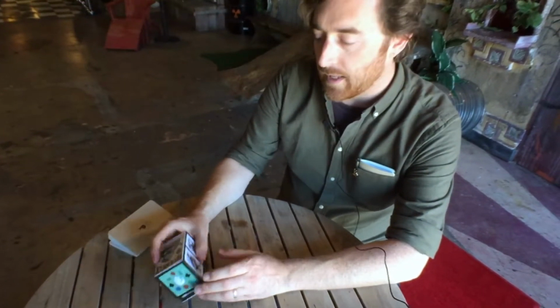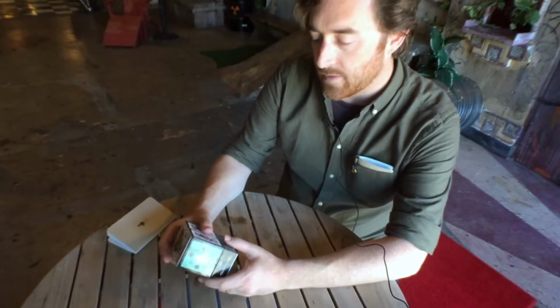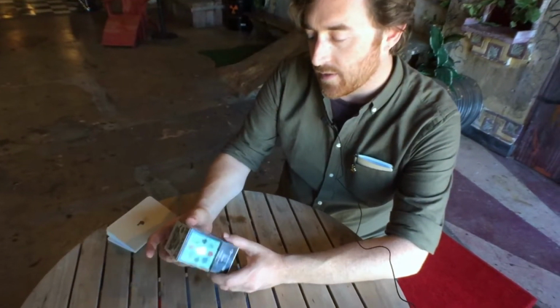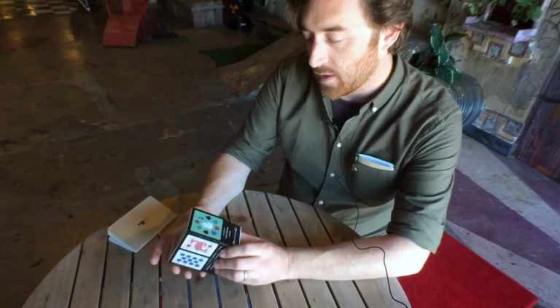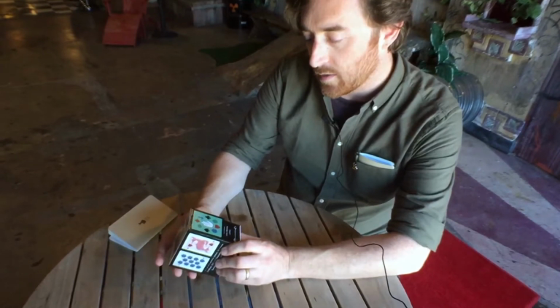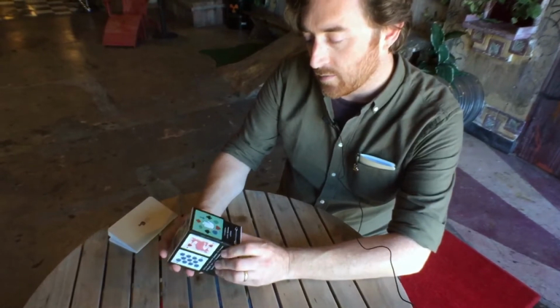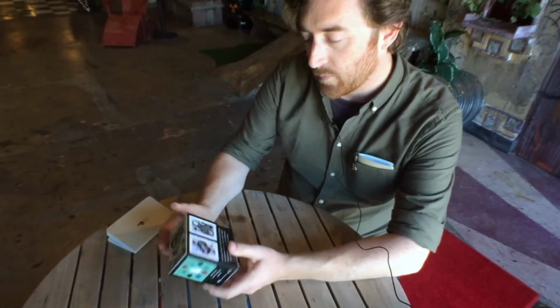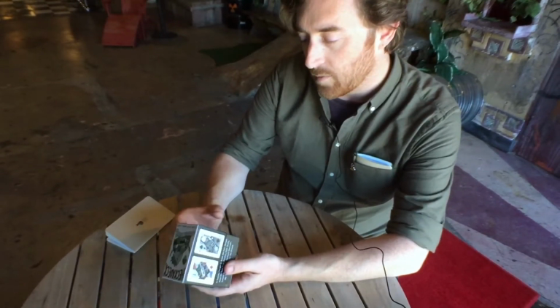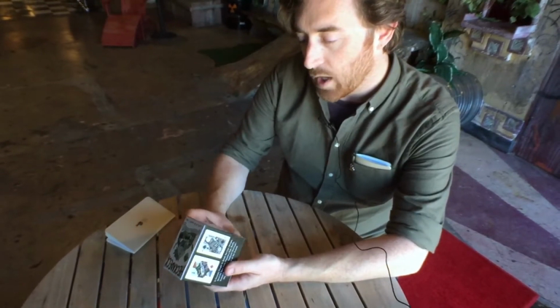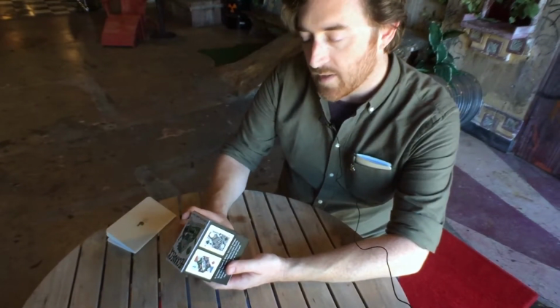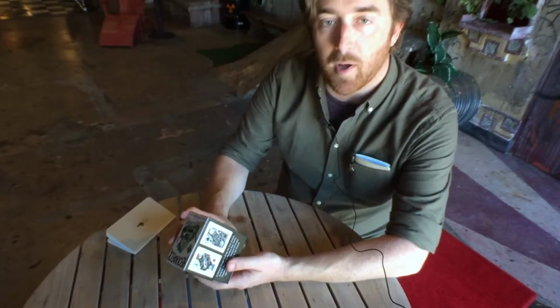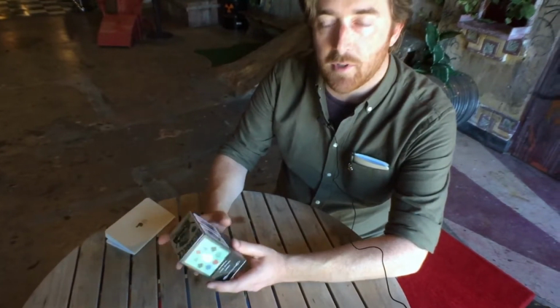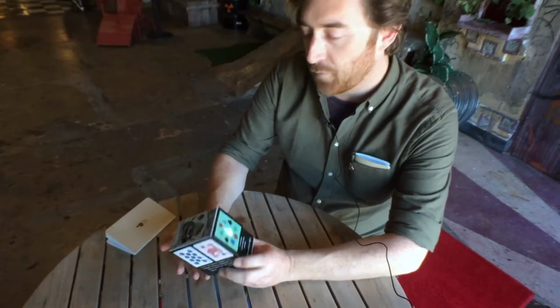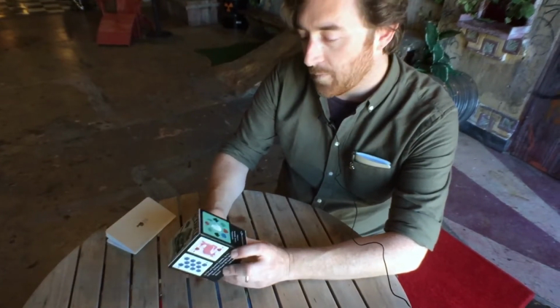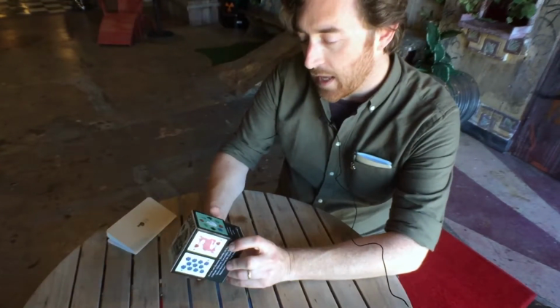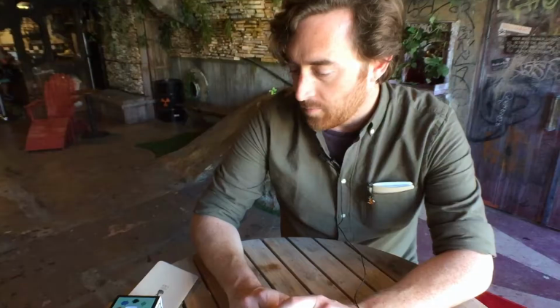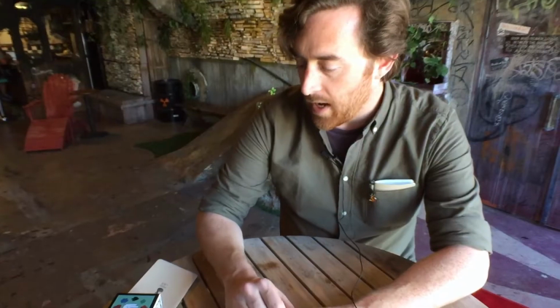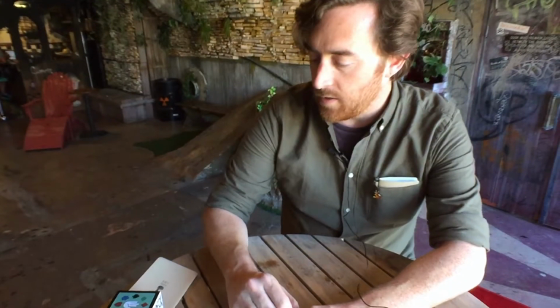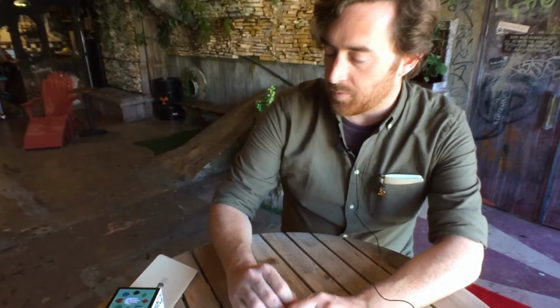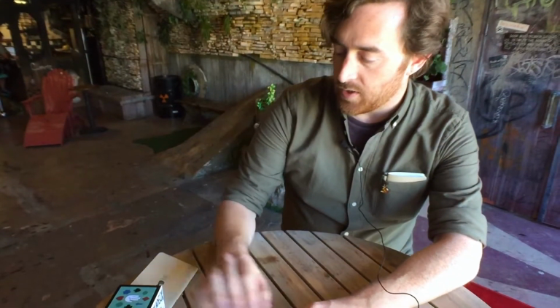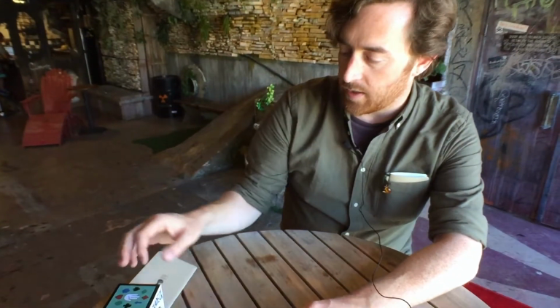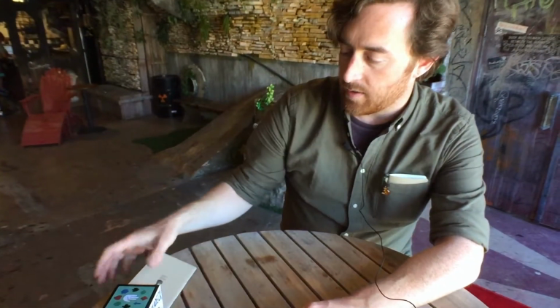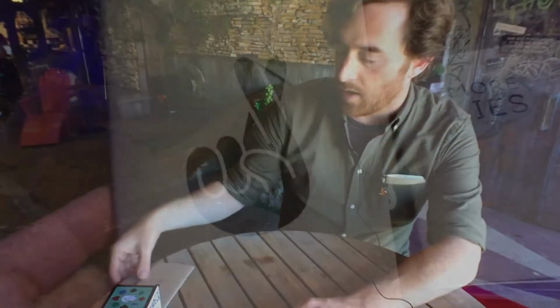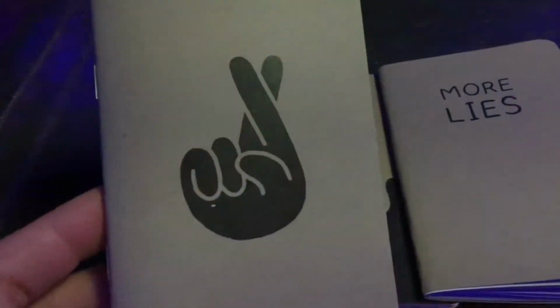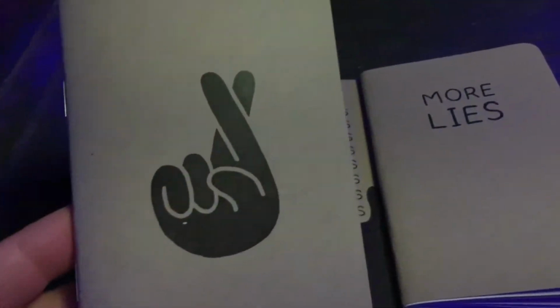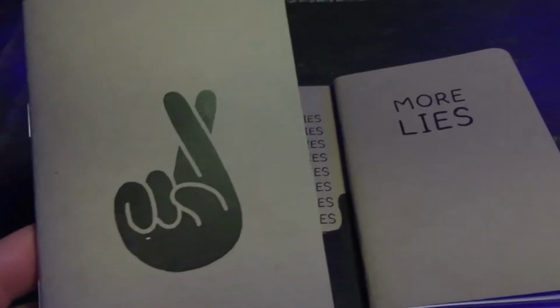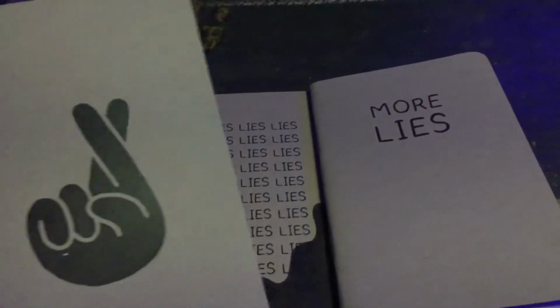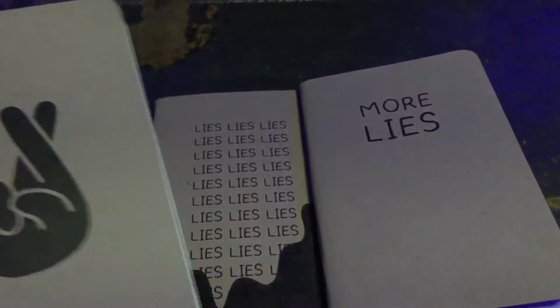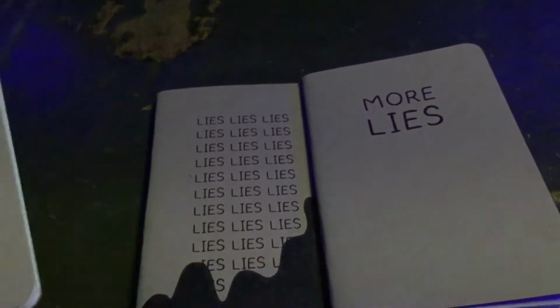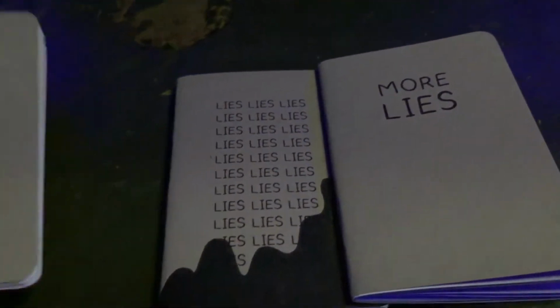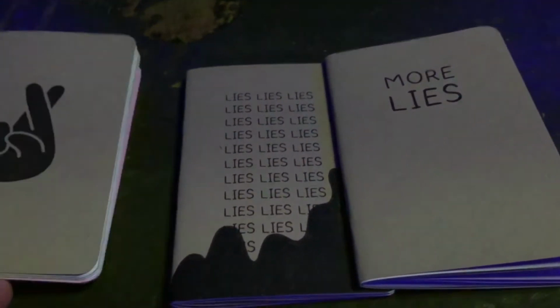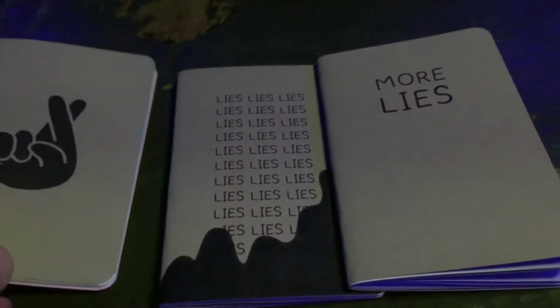That's on morelies.pub — there's a forum for that. My newest project is the More Lies pocketbooks.